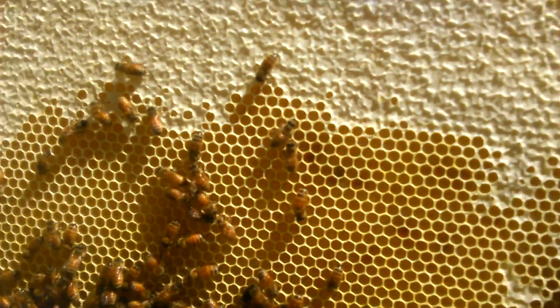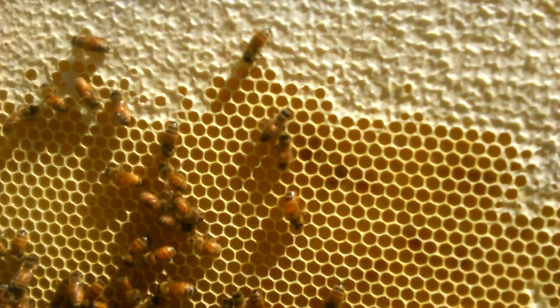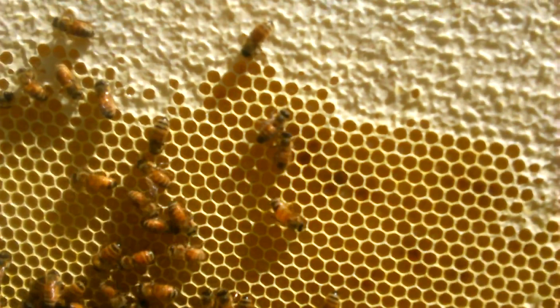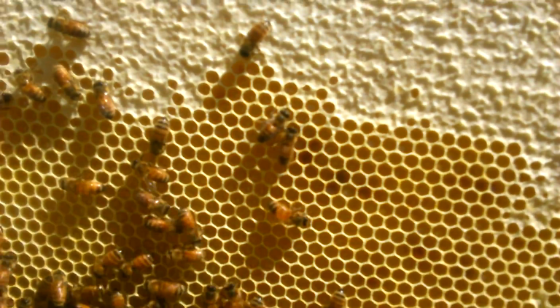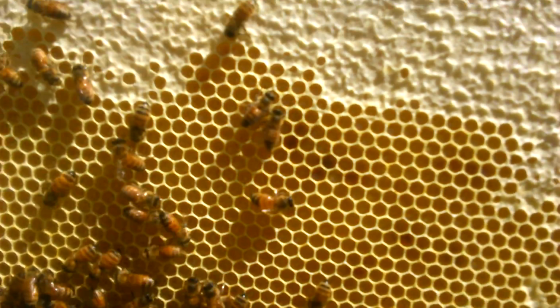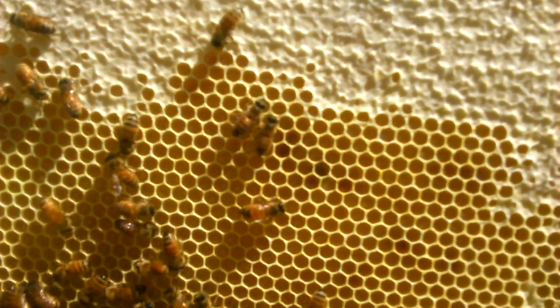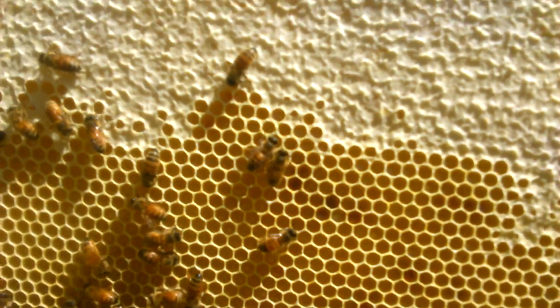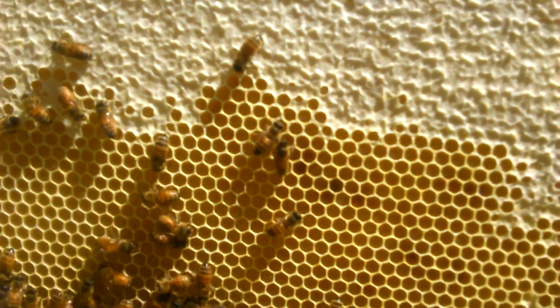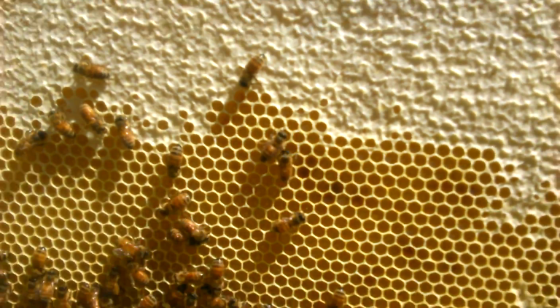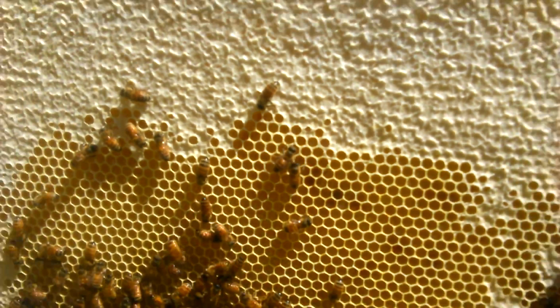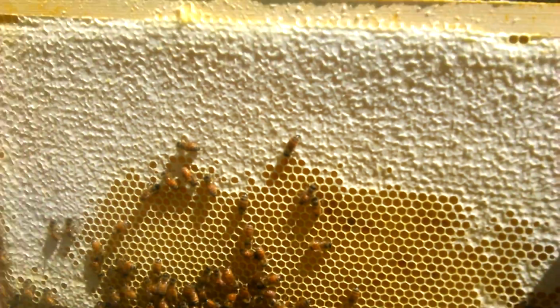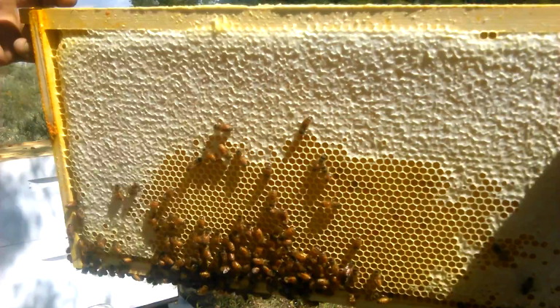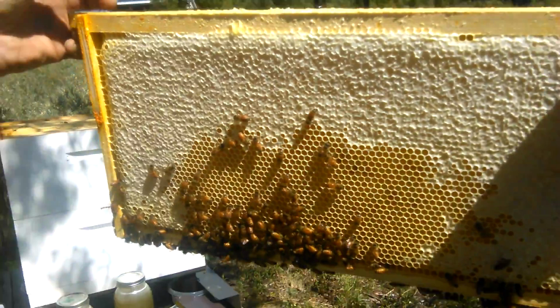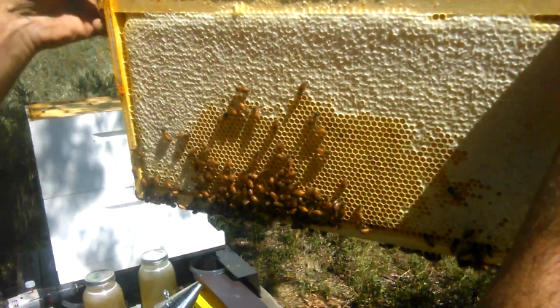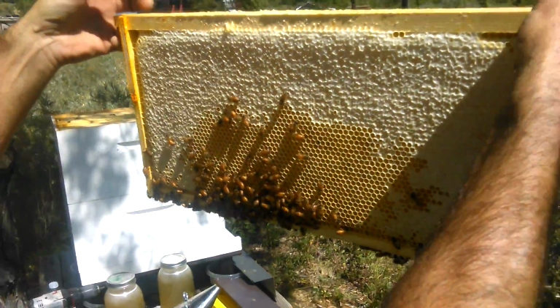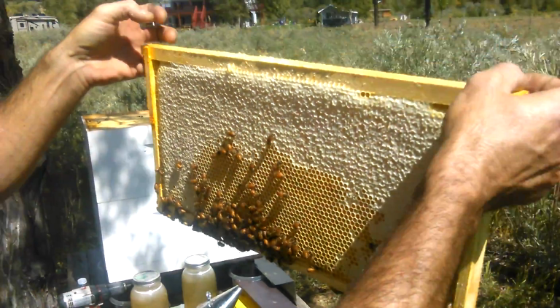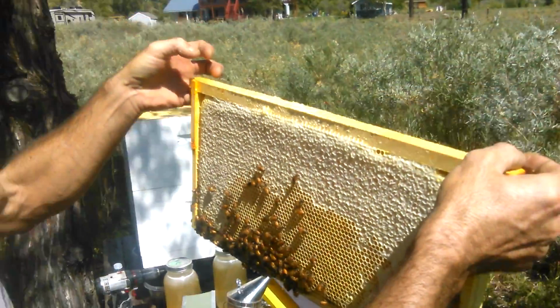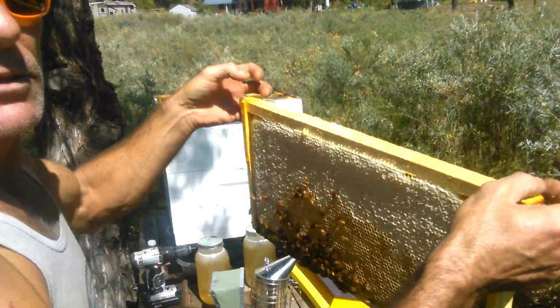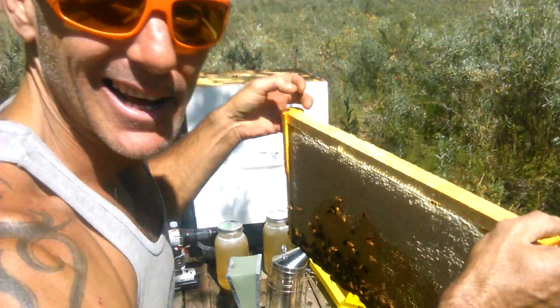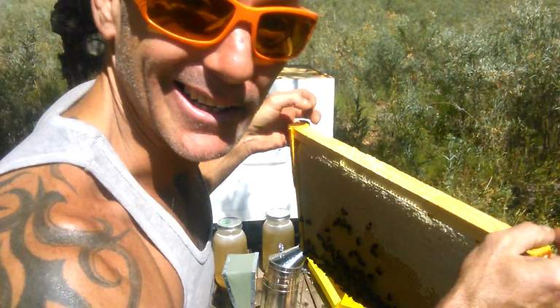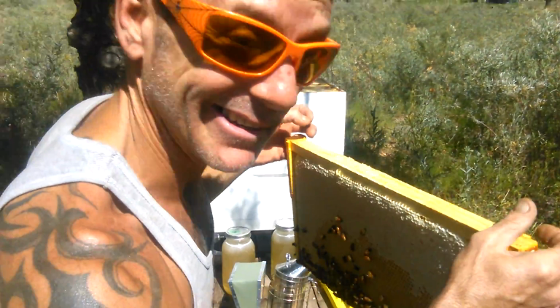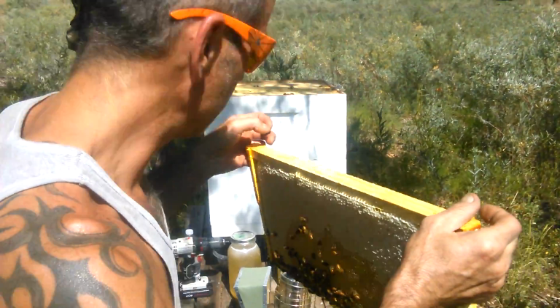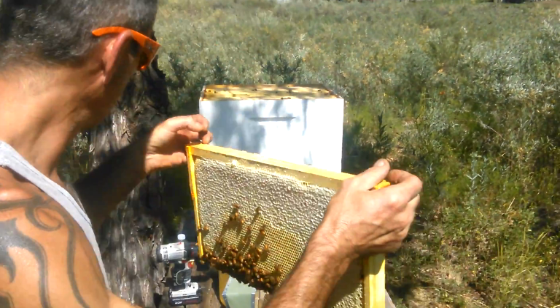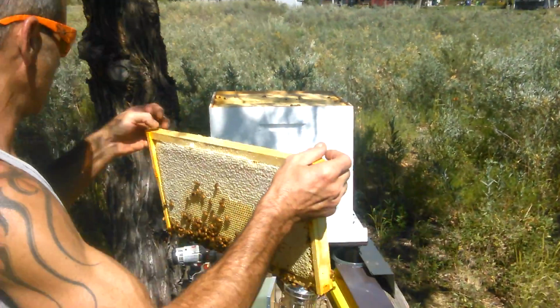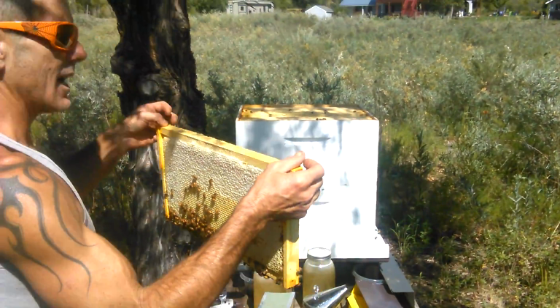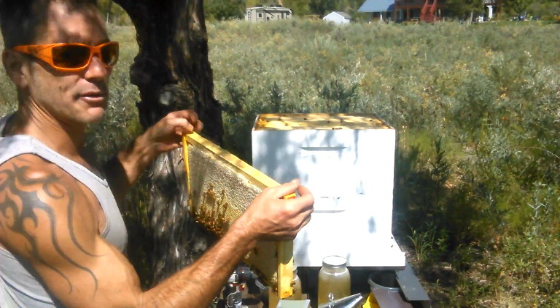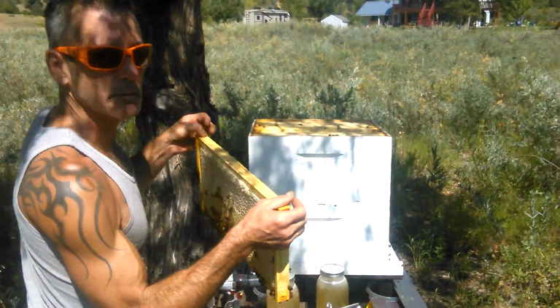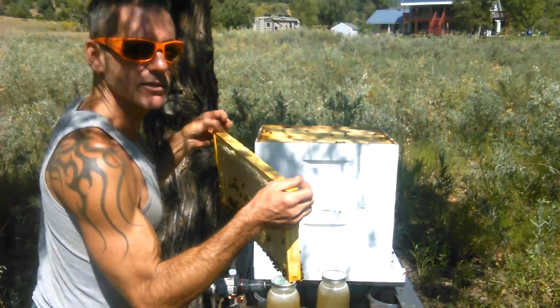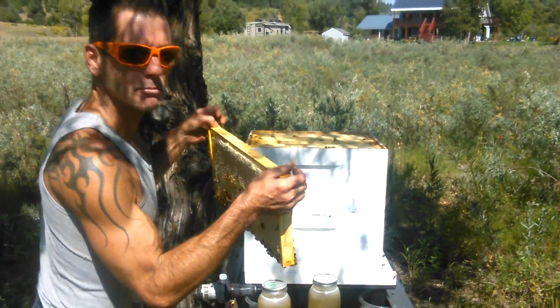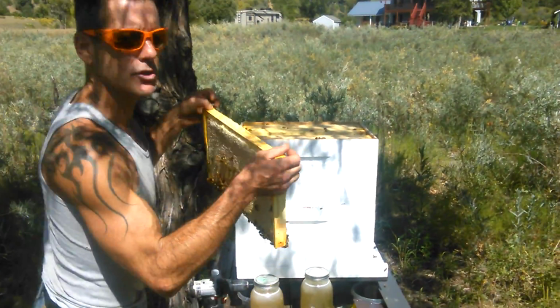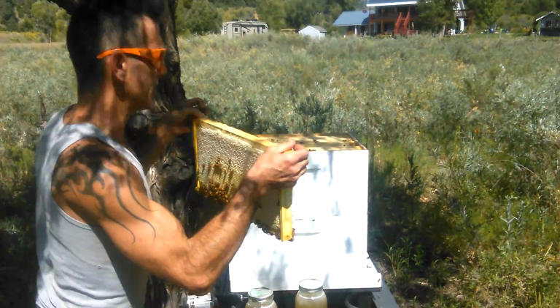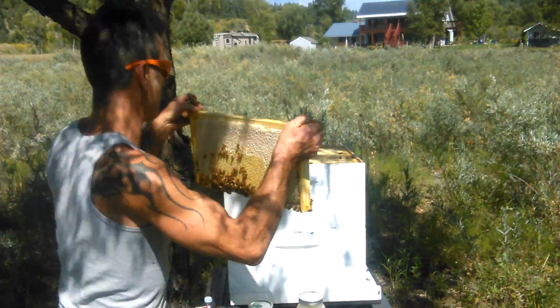If I just take one or two of these this year so that I can eat it, I don't think the bees will be too unhappy.